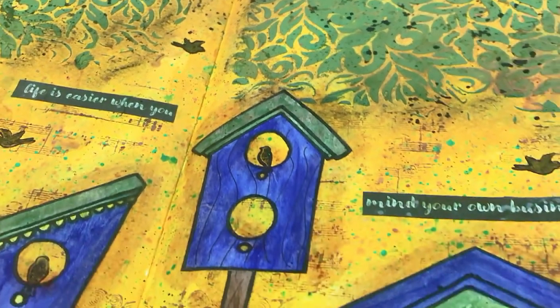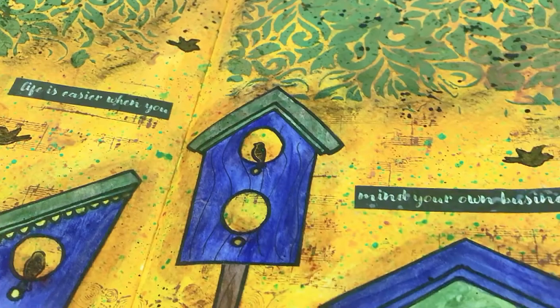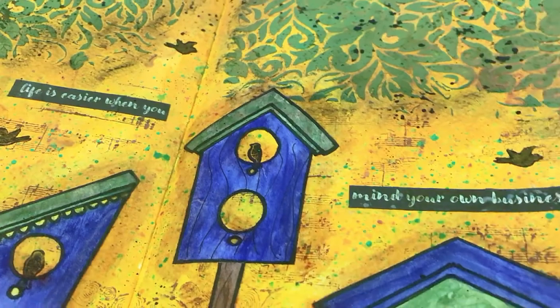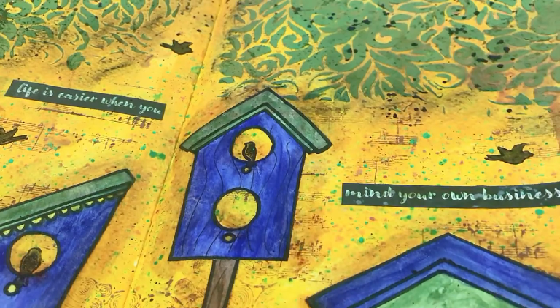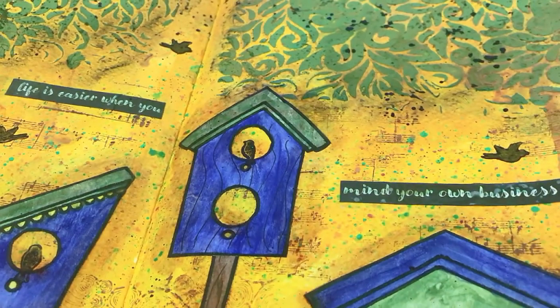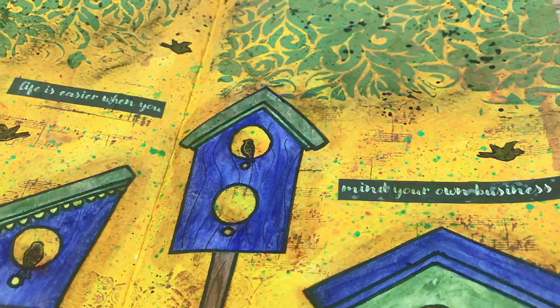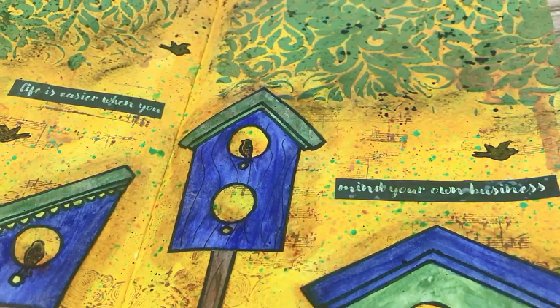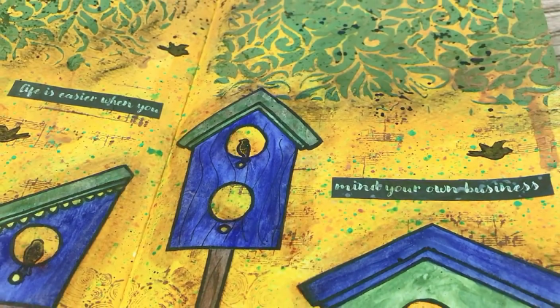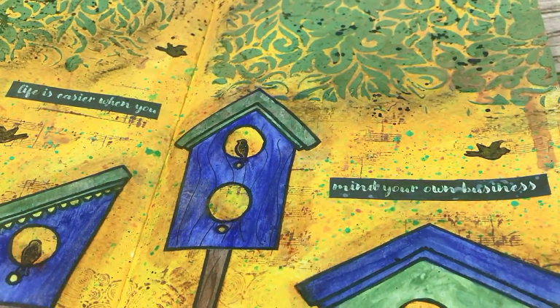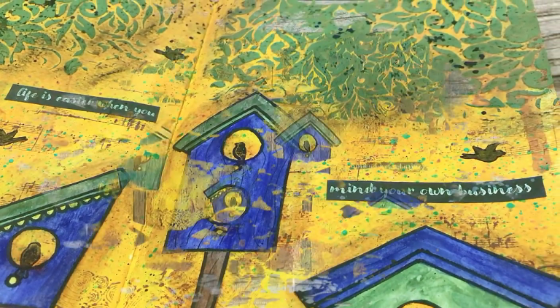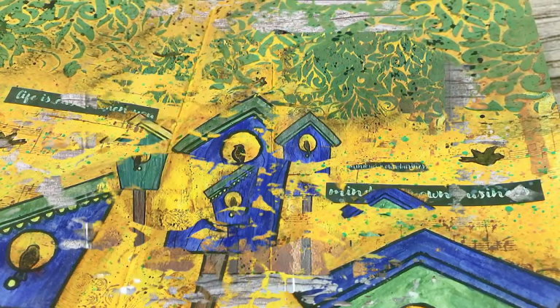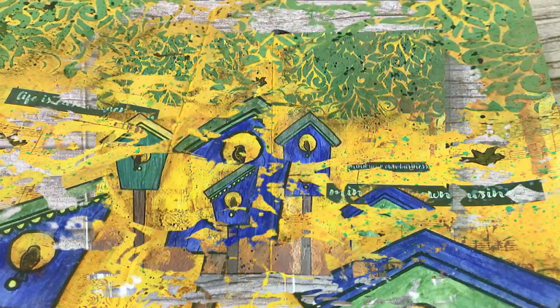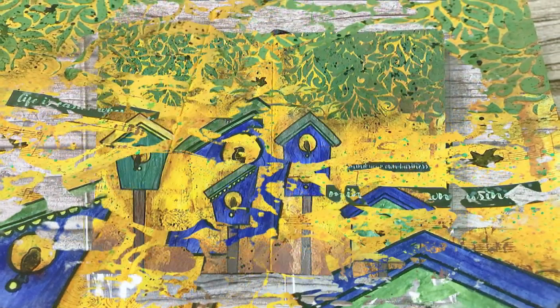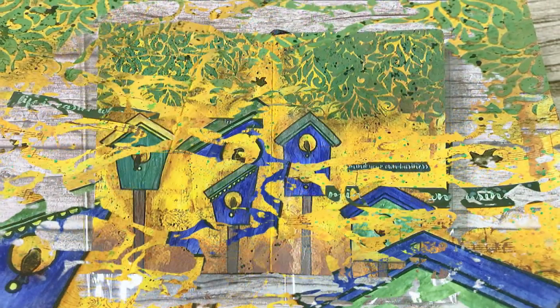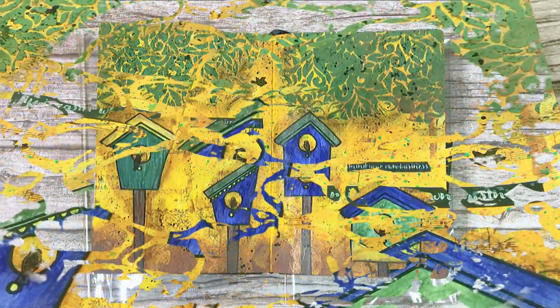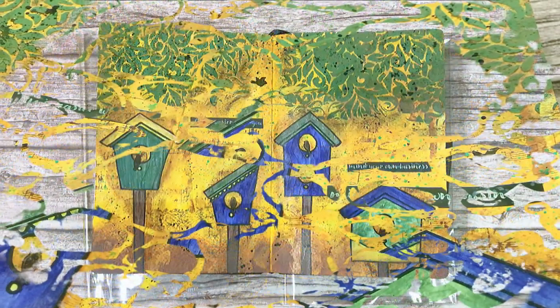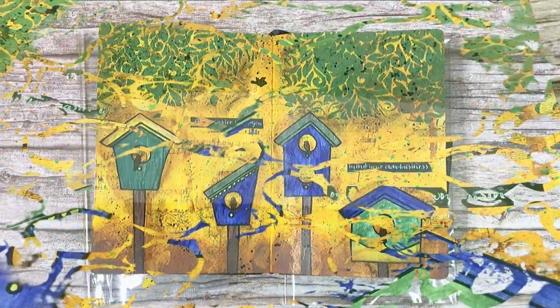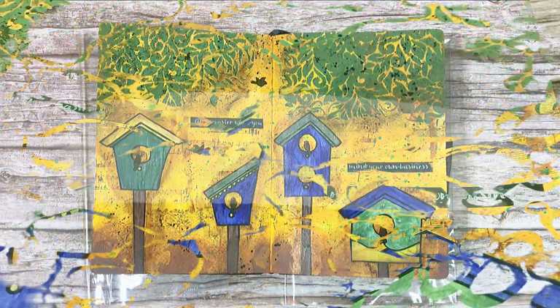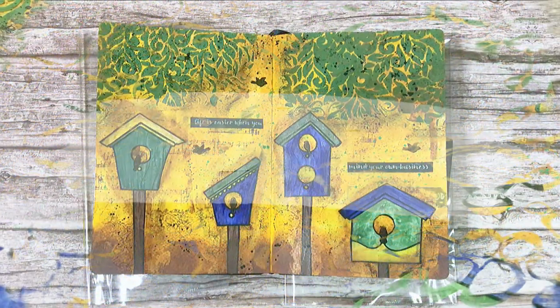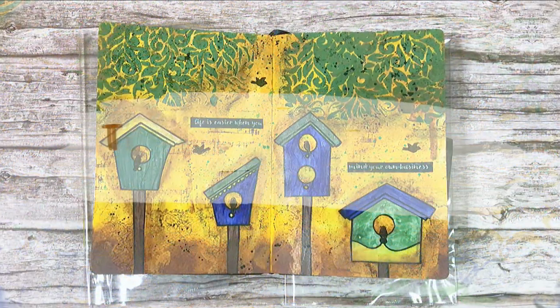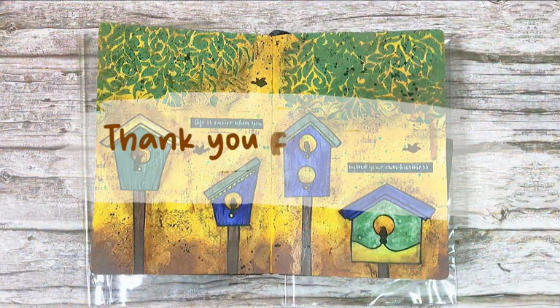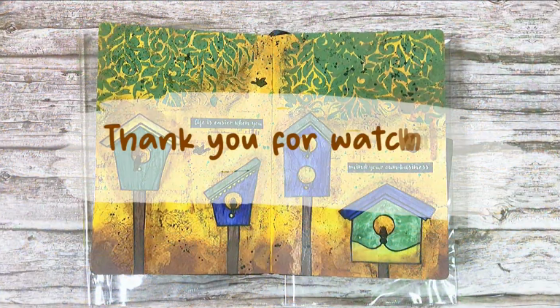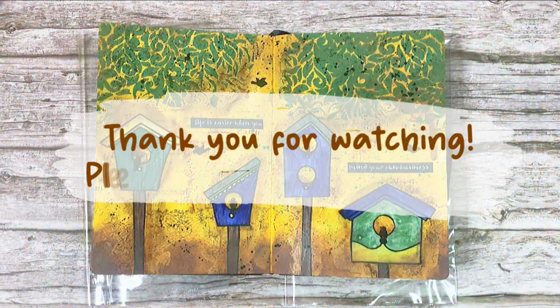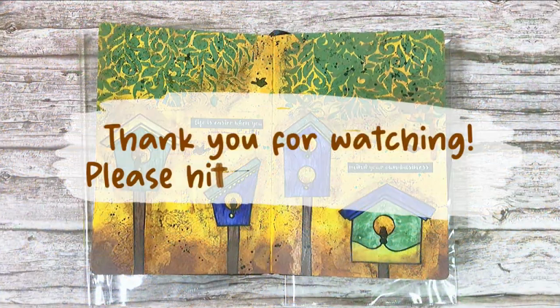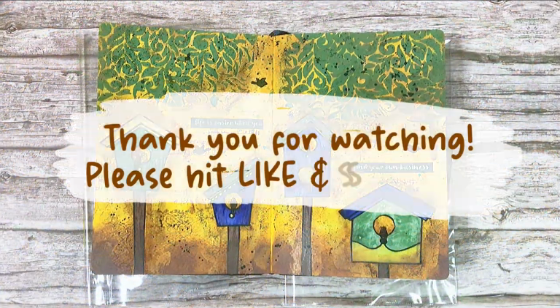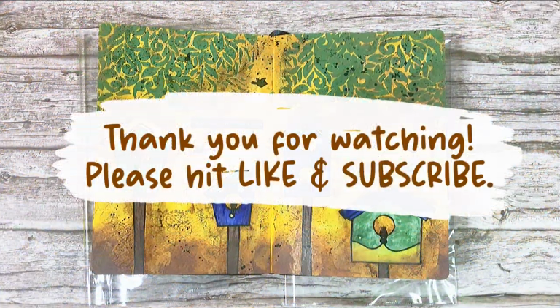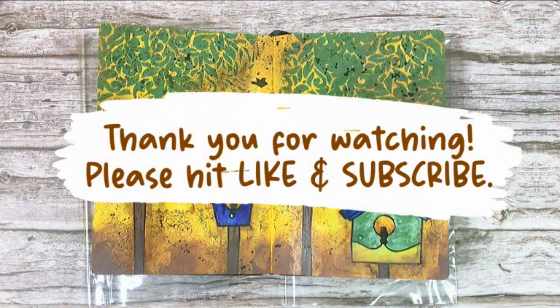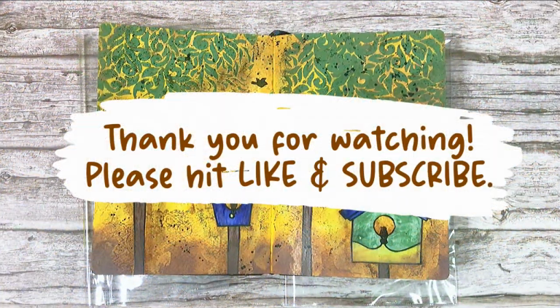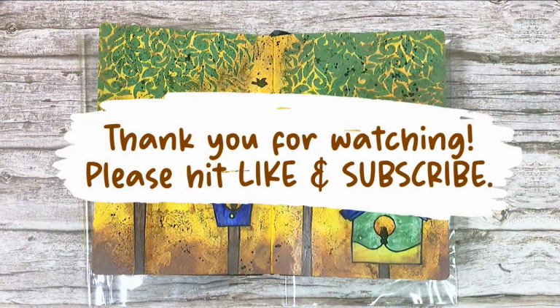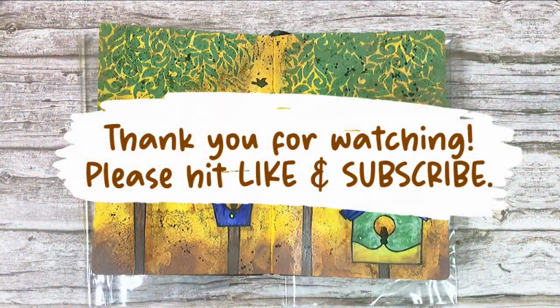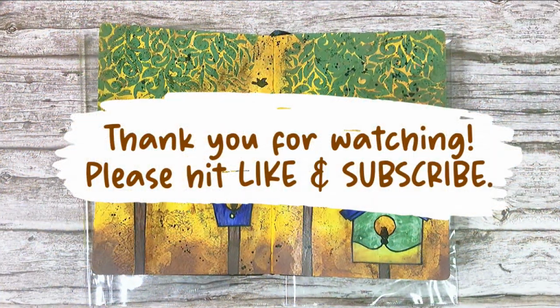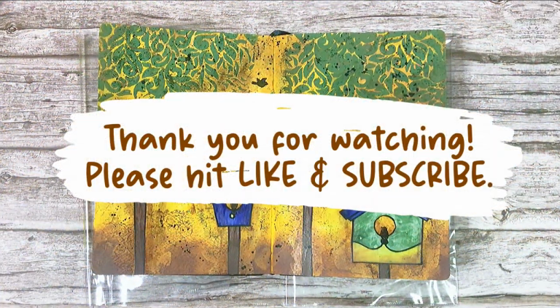So that's it — thank you for watching guys, happy journaling, bye!